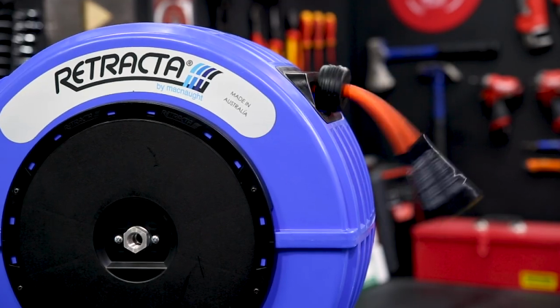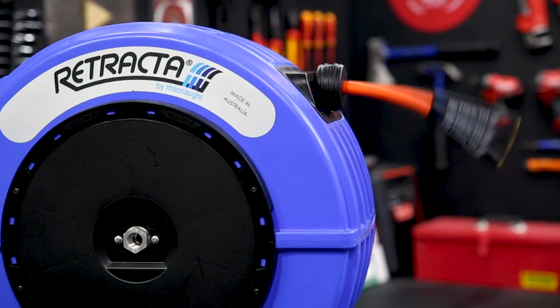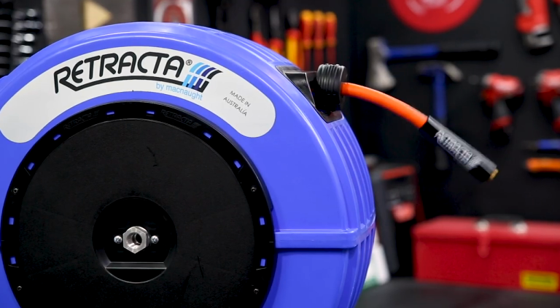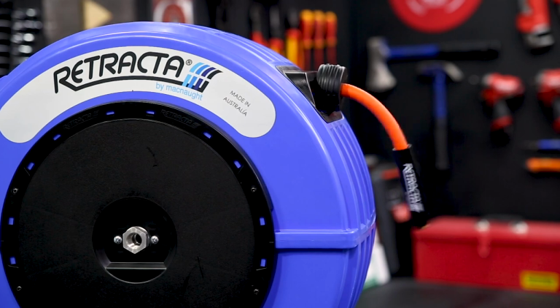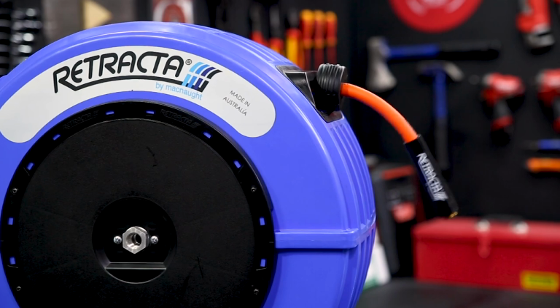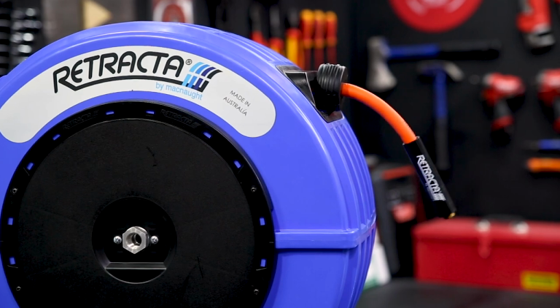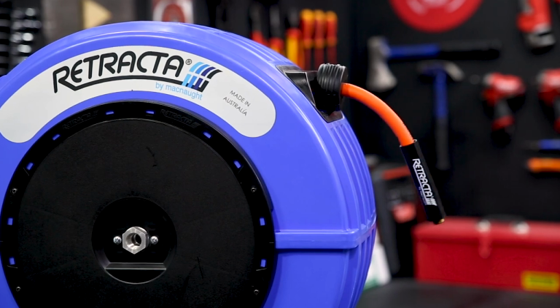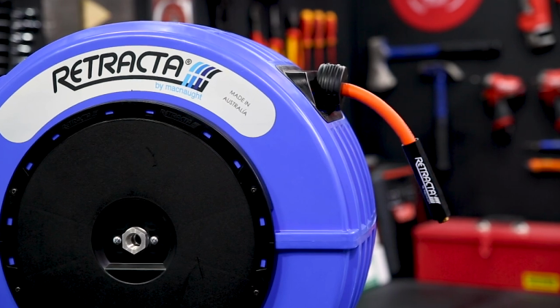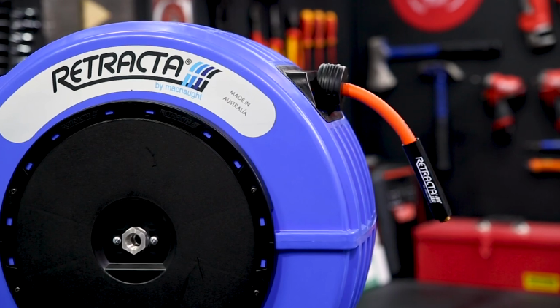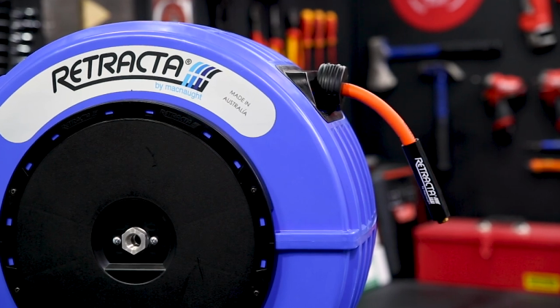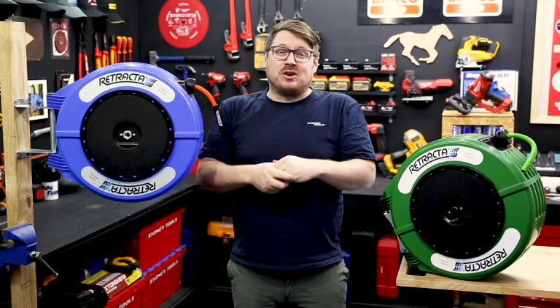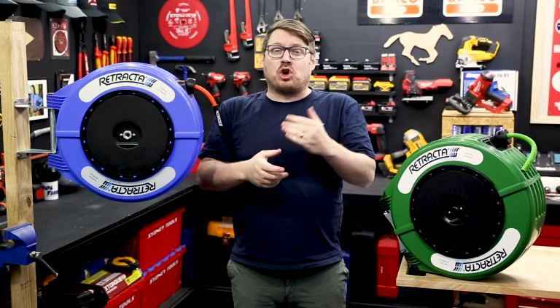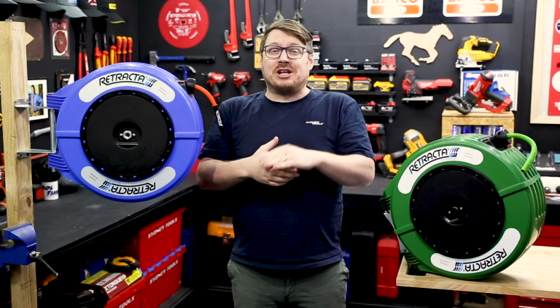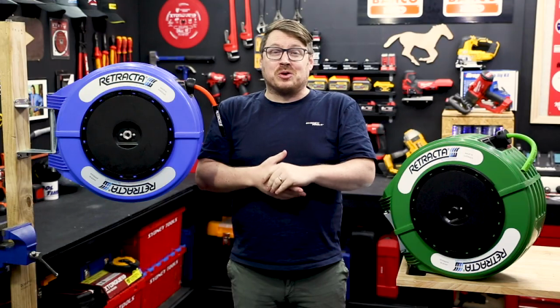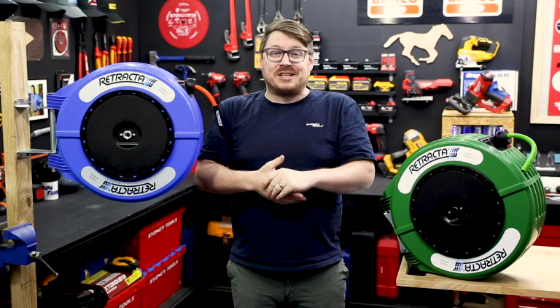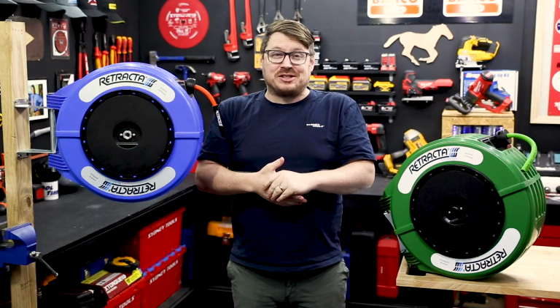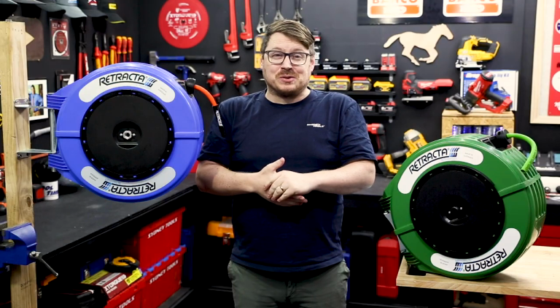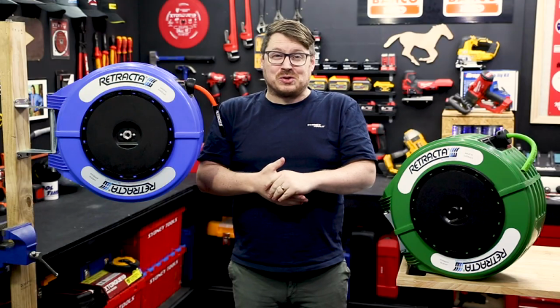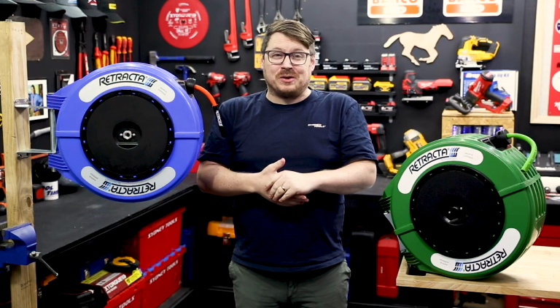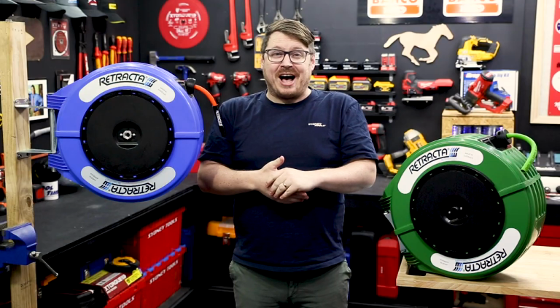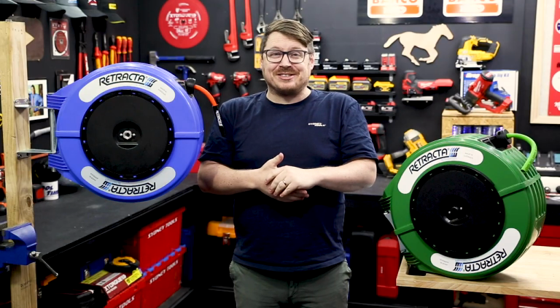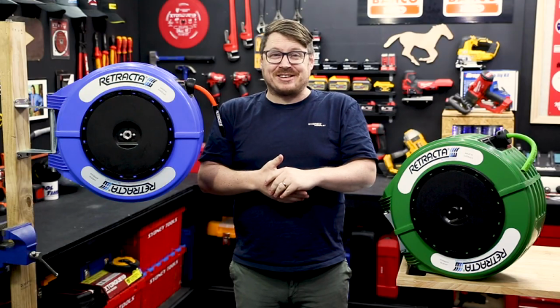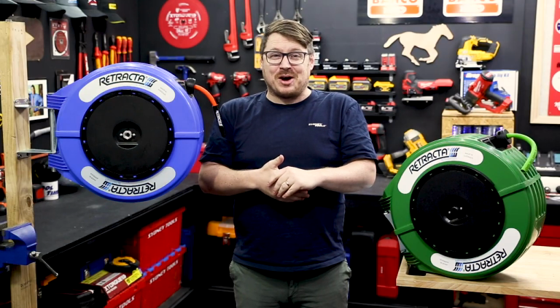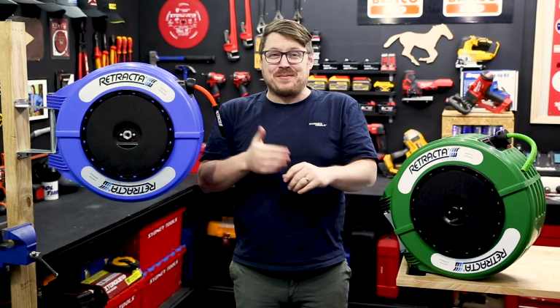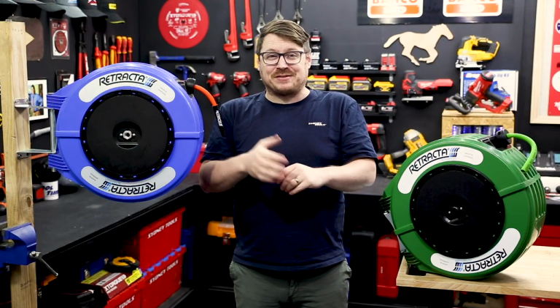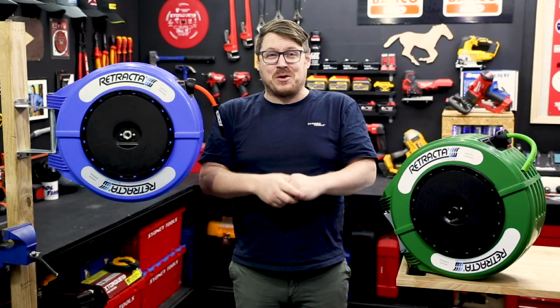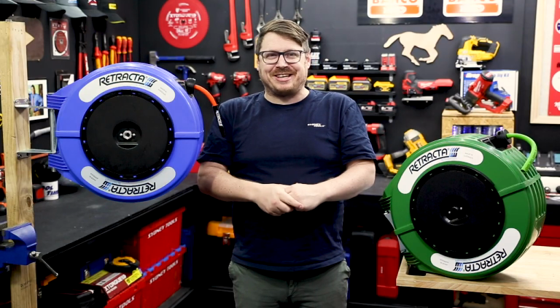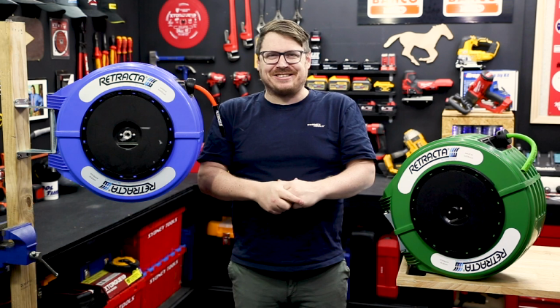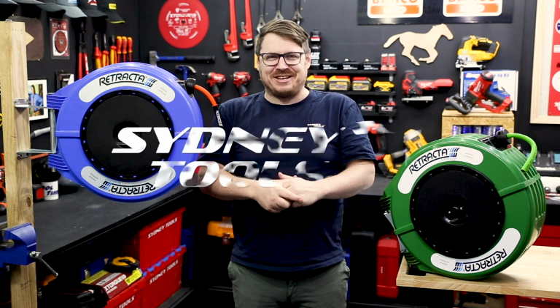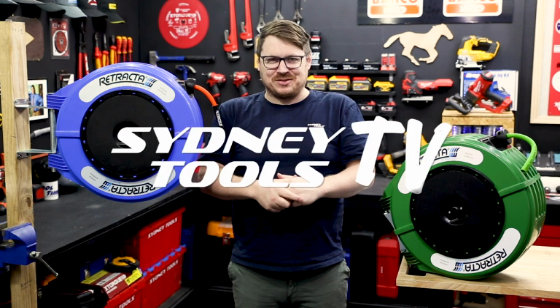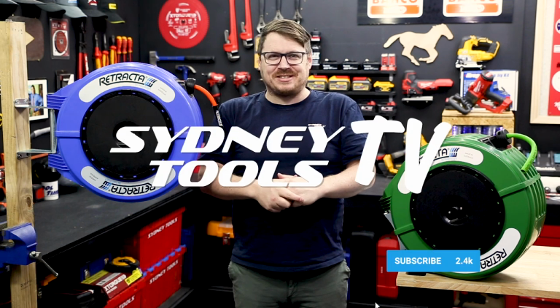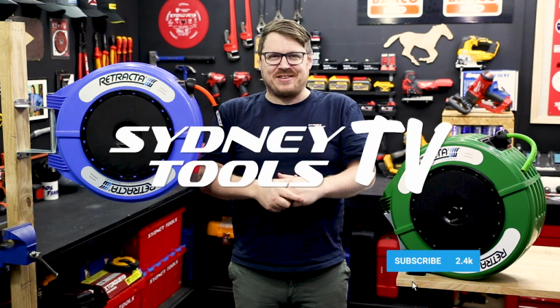For more info on these reels, check out our website or drop in to your local Sydney Tools store. Until next time, thanks for watching Sydney Tools TV.